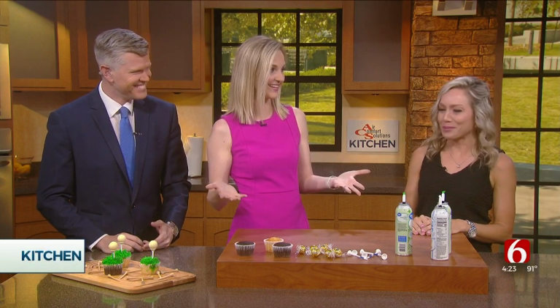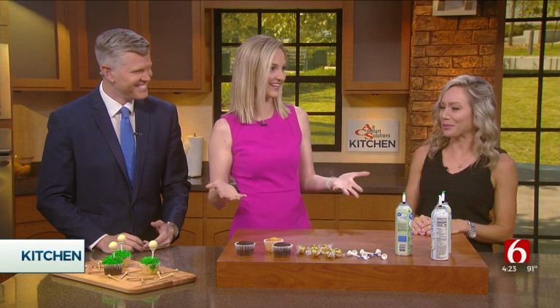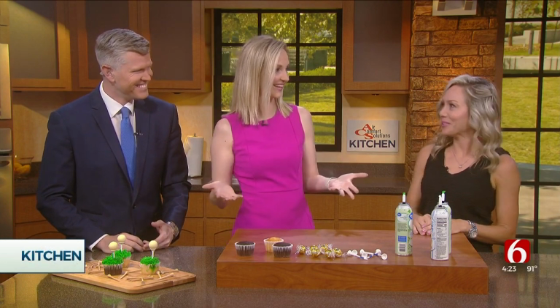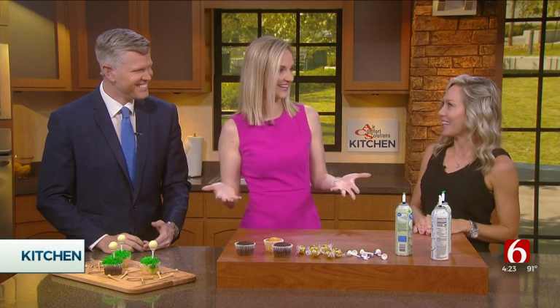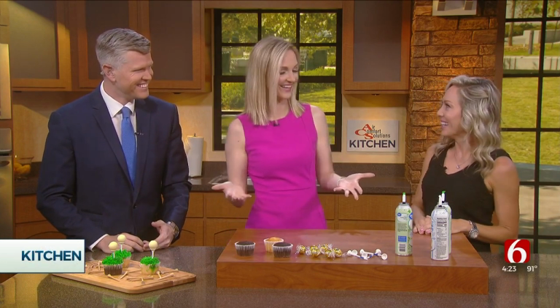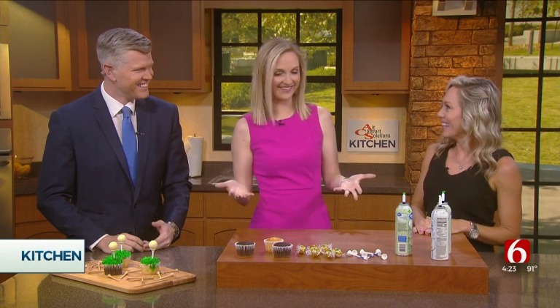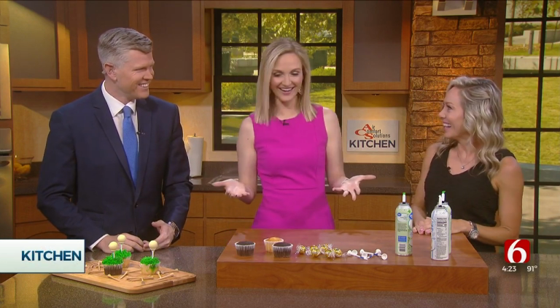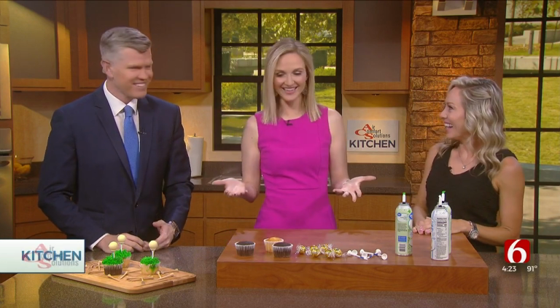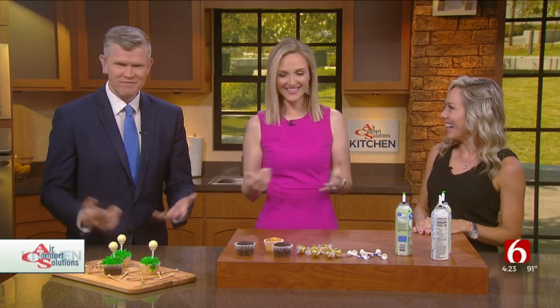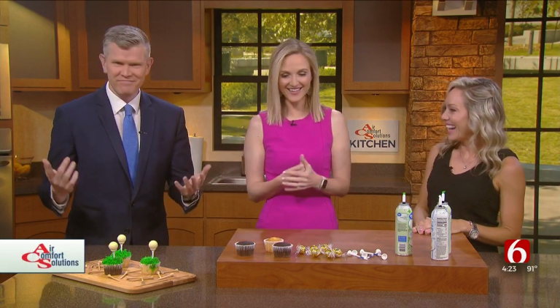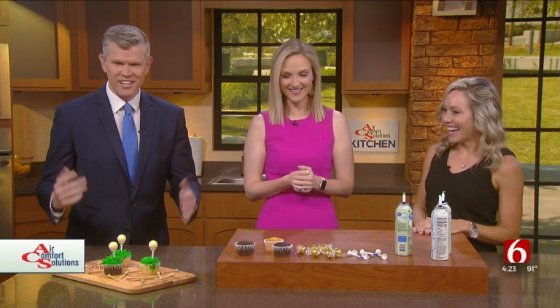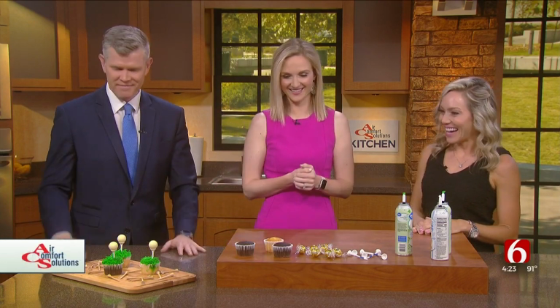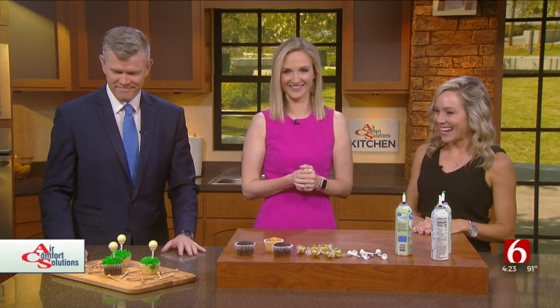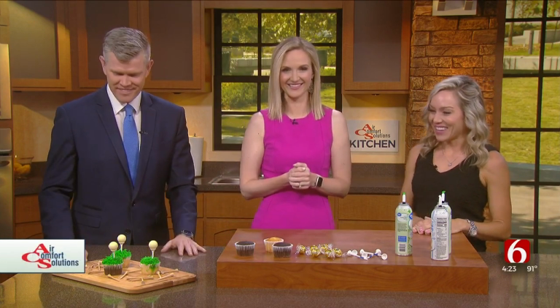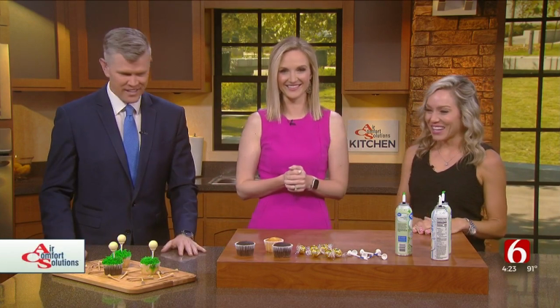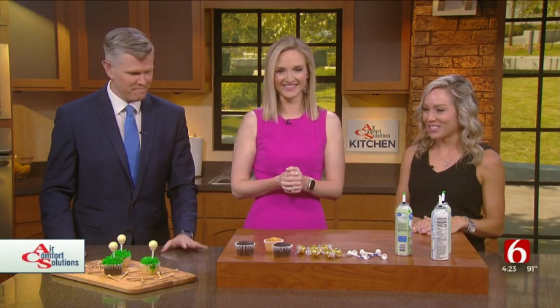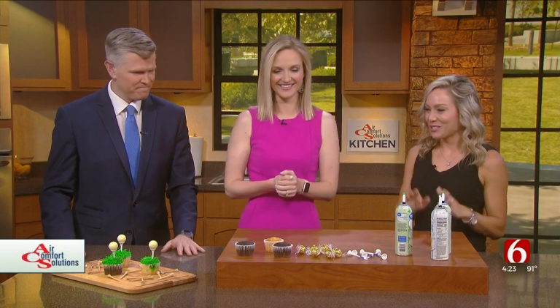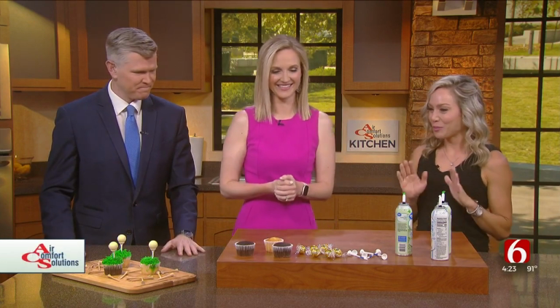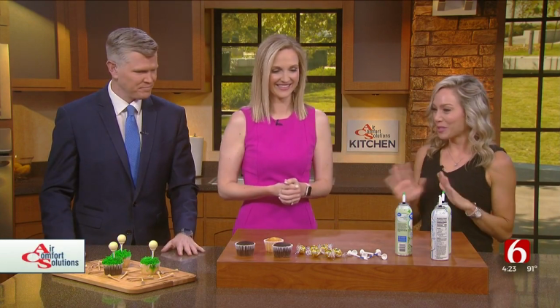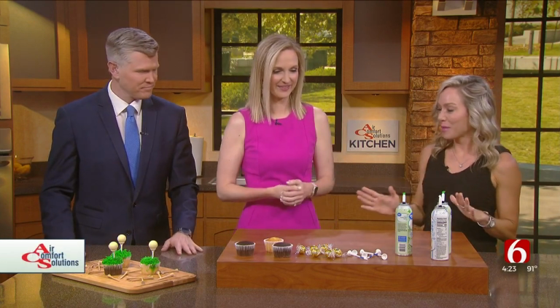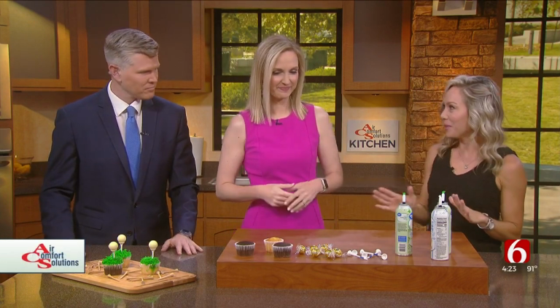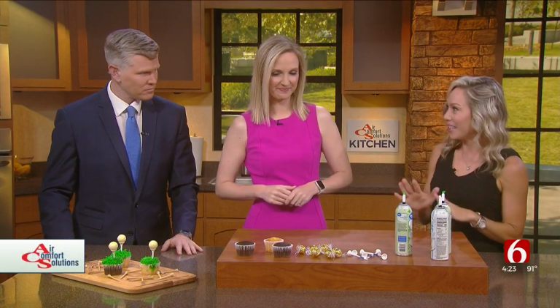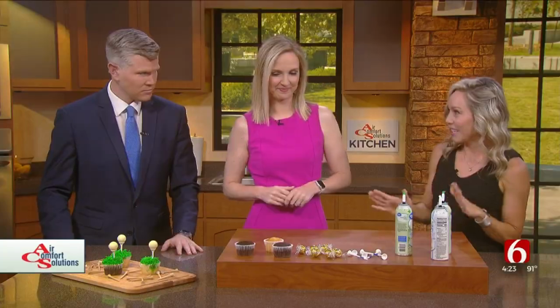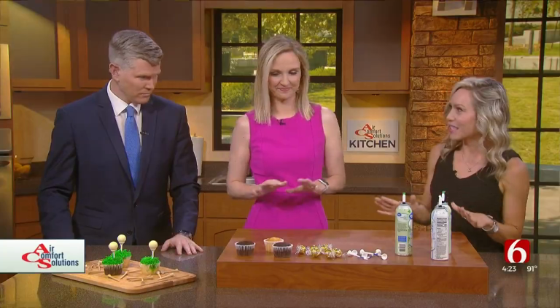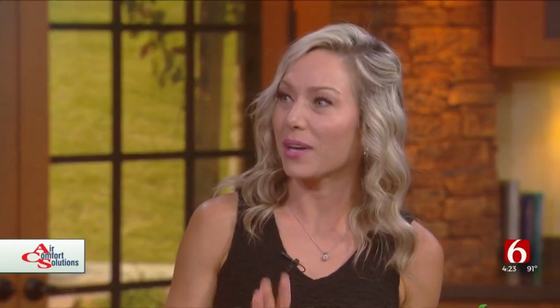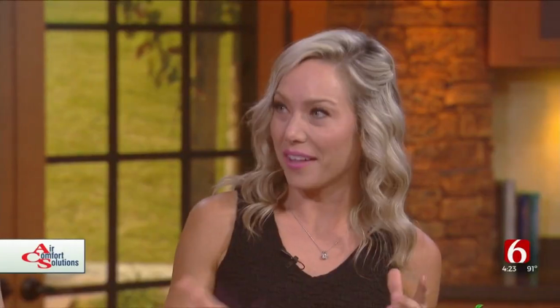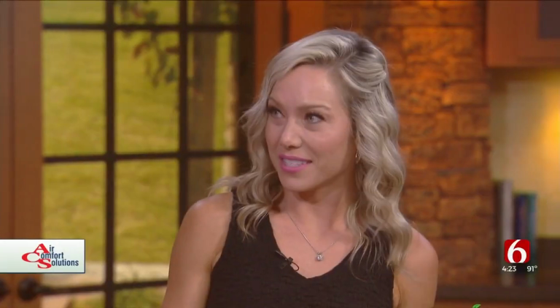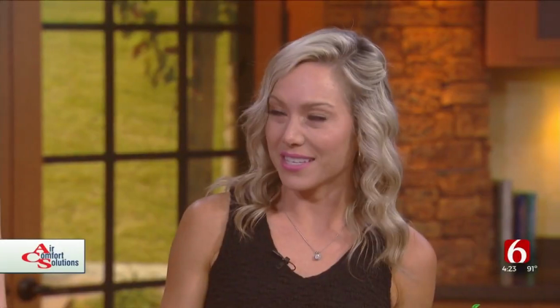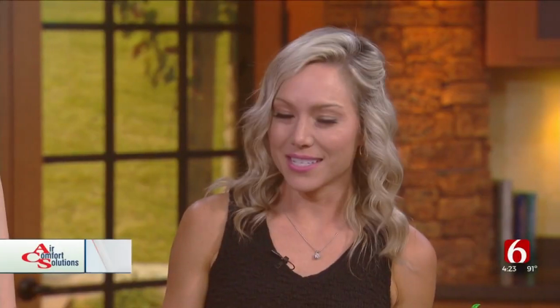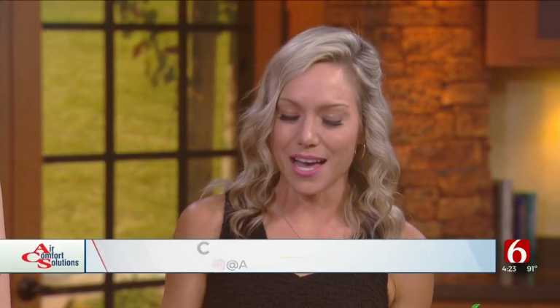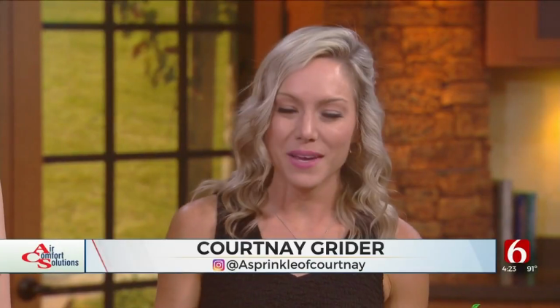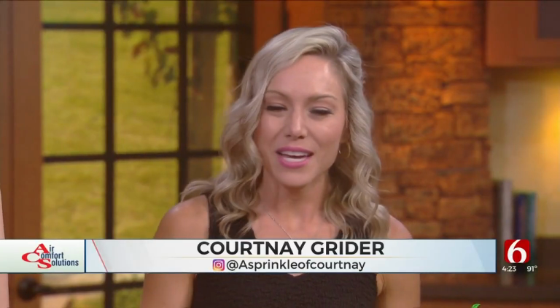So excited to have her this afternoon joining us in the Air Comfort Solutions kitchen making a party golf cupcake. All right, super simple and easy. We got this this time, right?